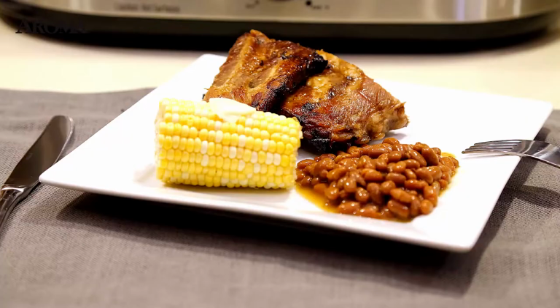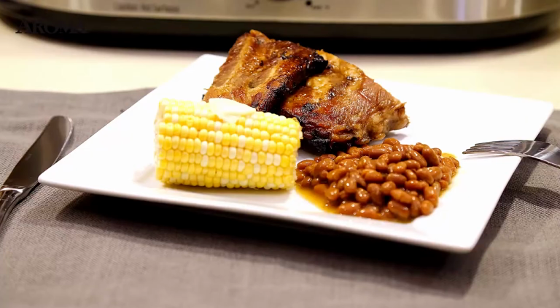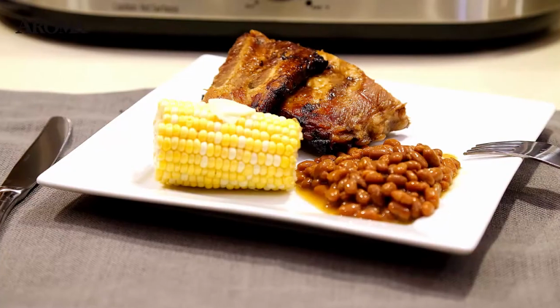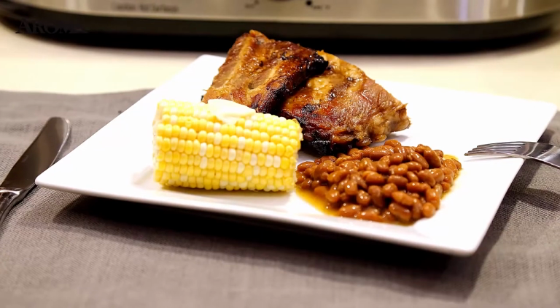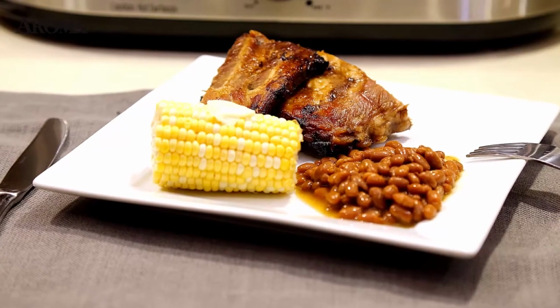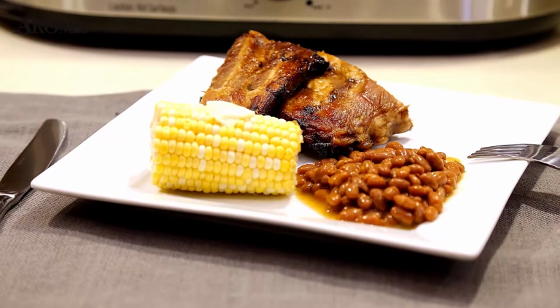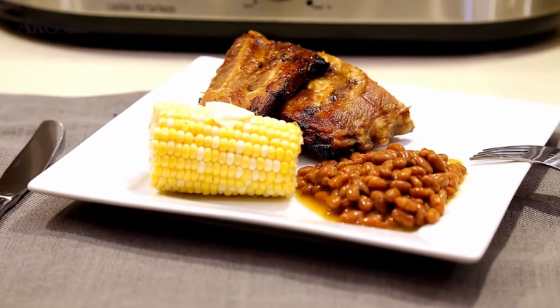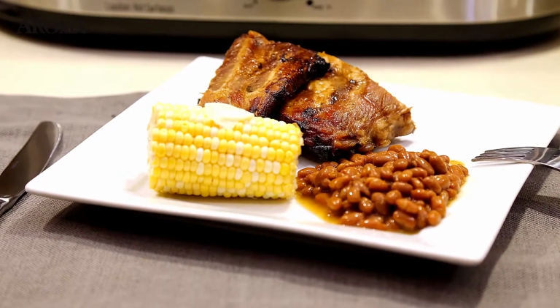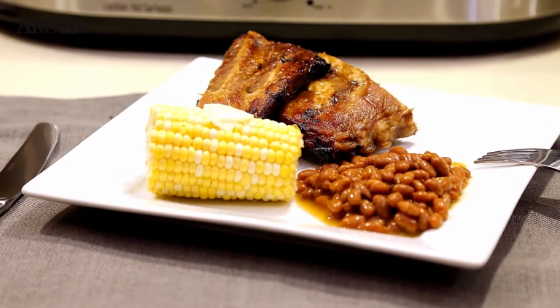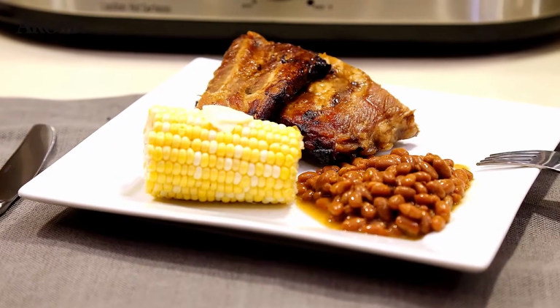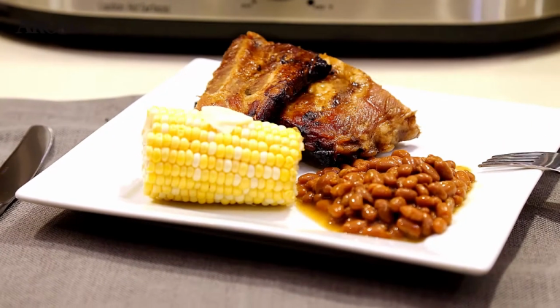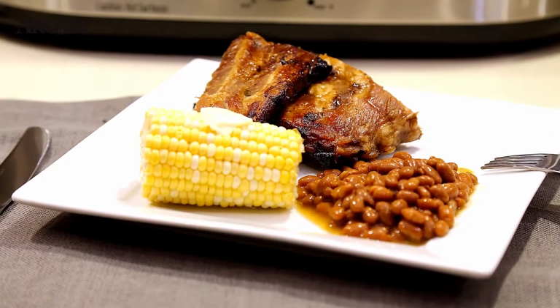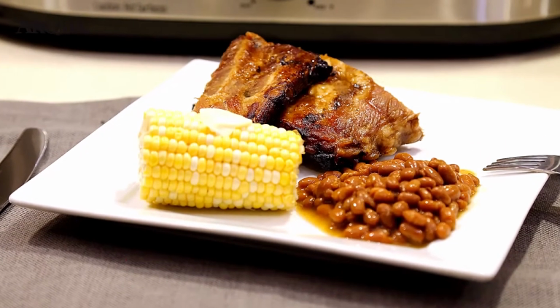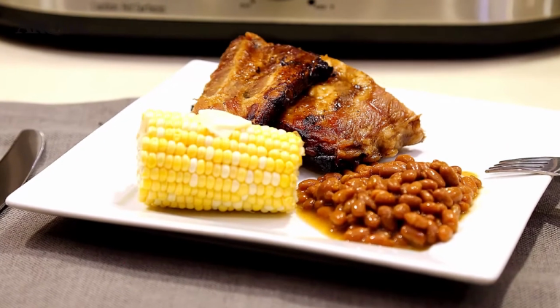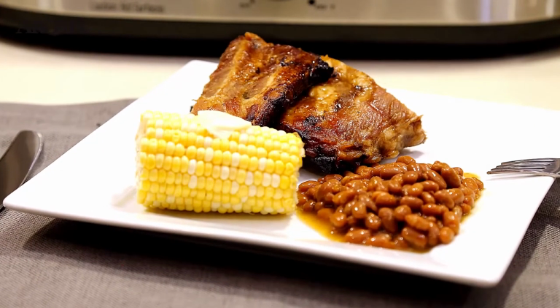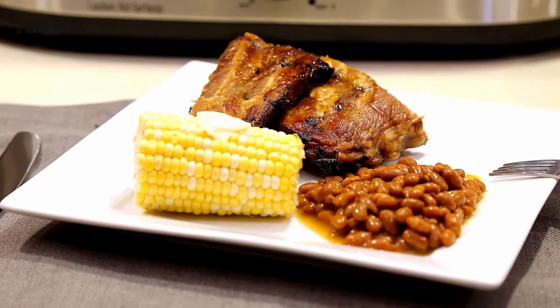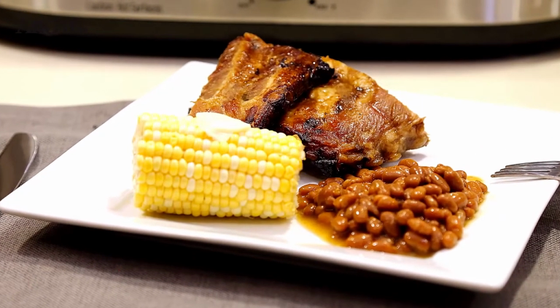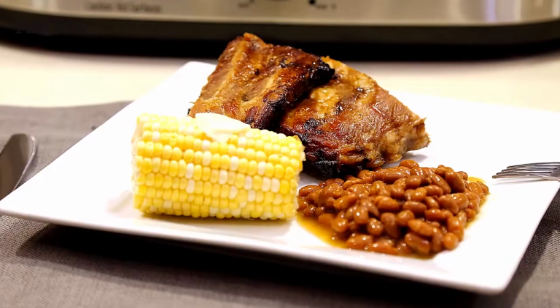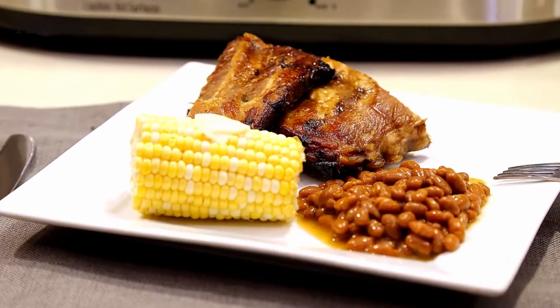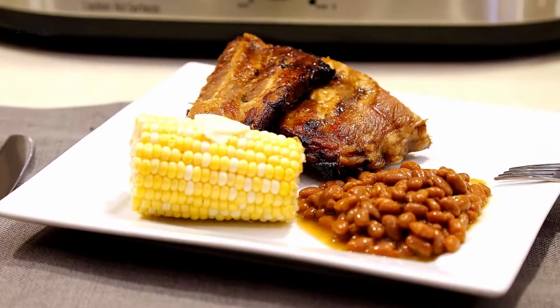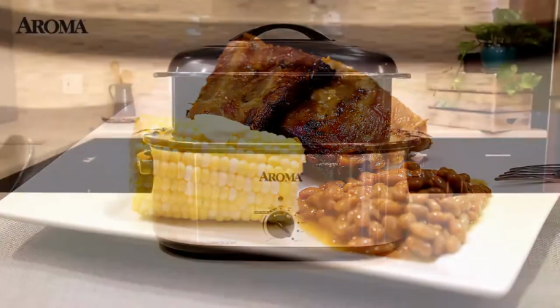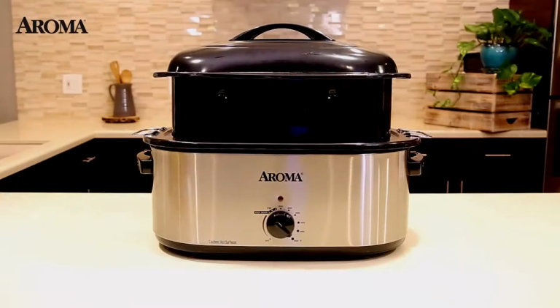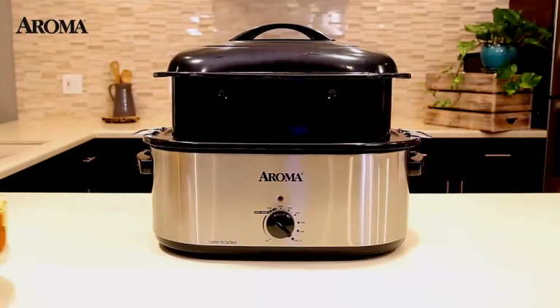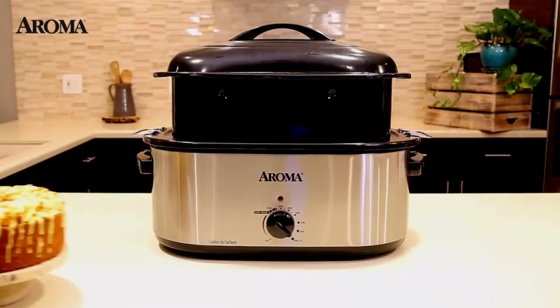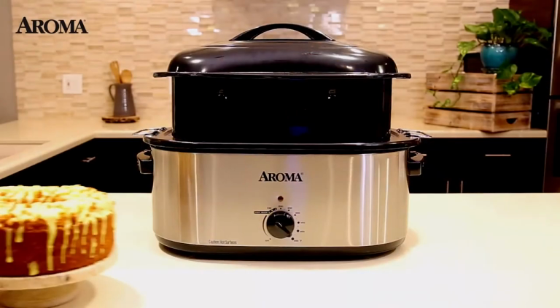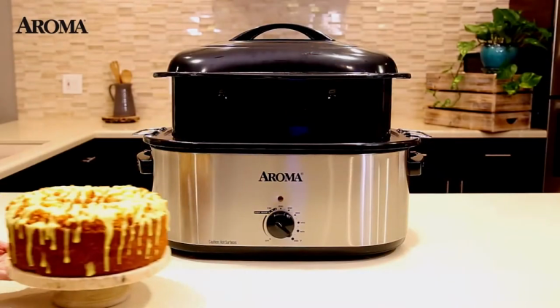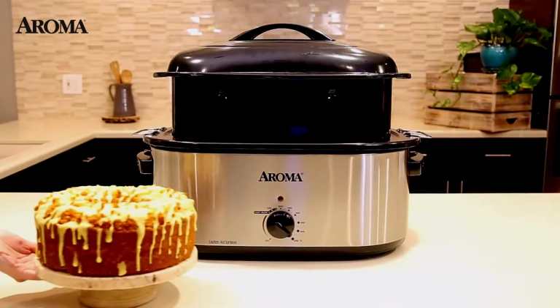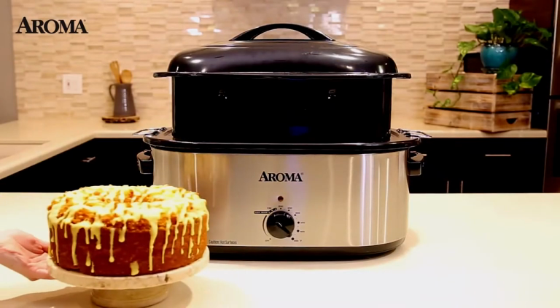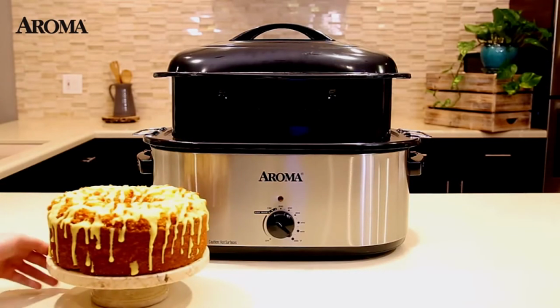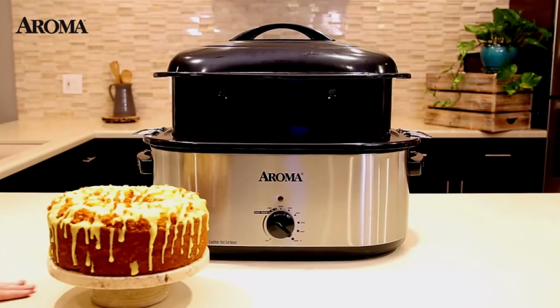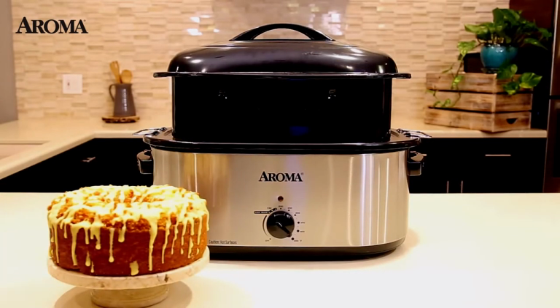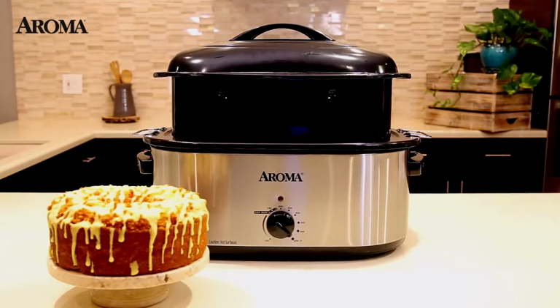The Aroma Whole Meal Roaster Oven makes cooking simple and delicious. So any meal is a piece of cake.